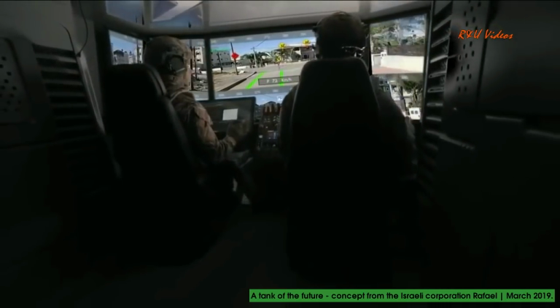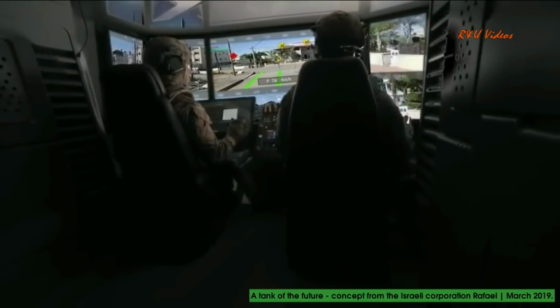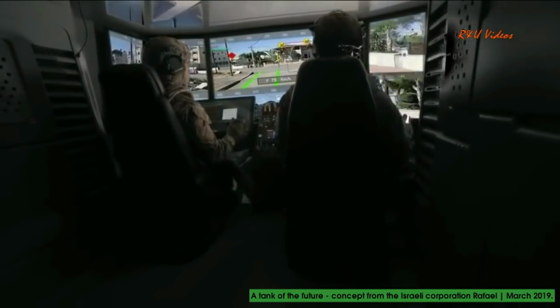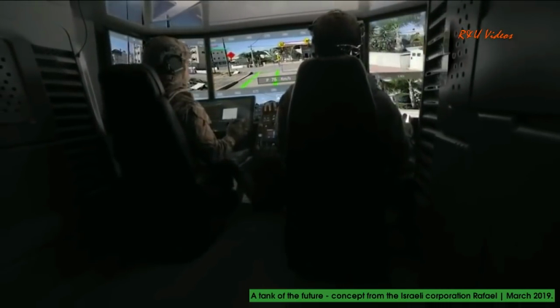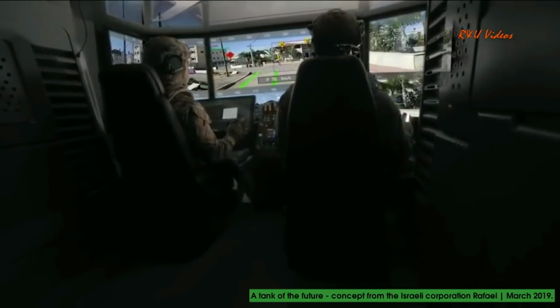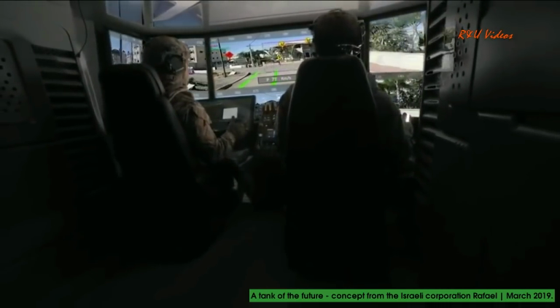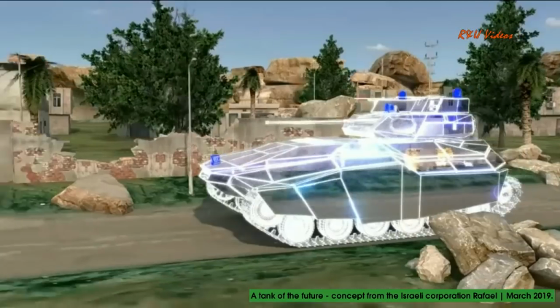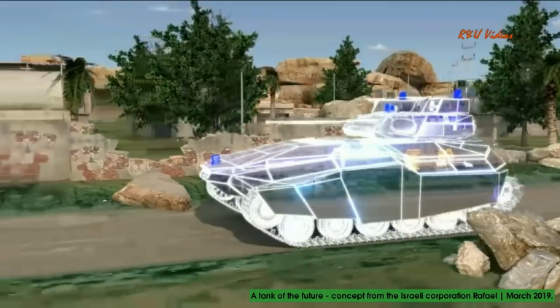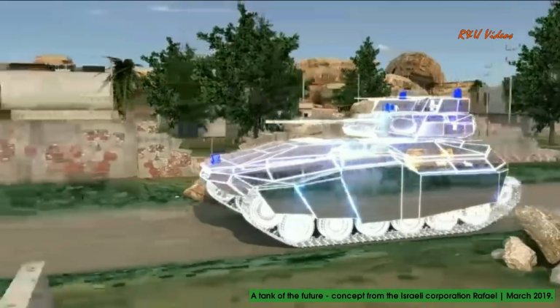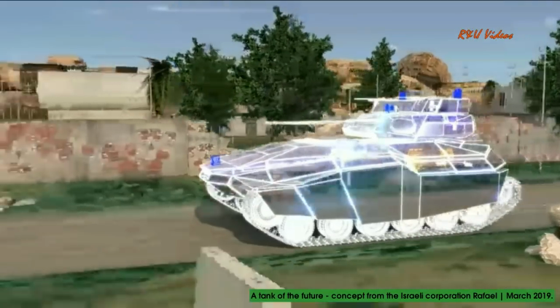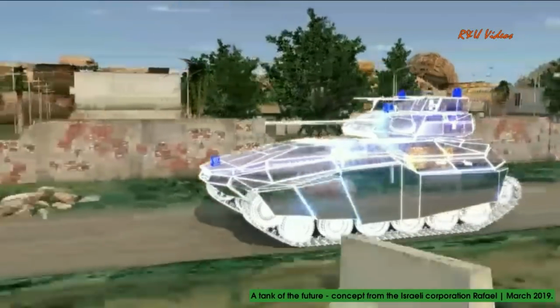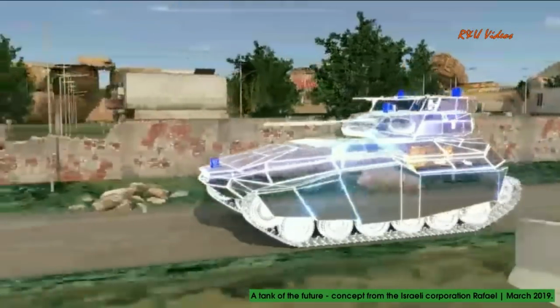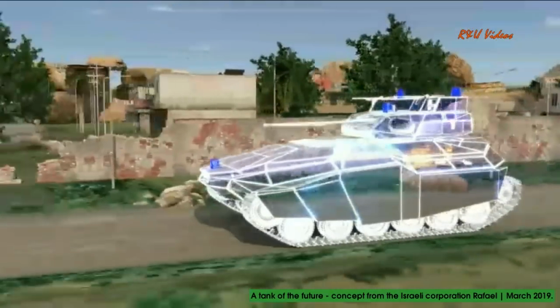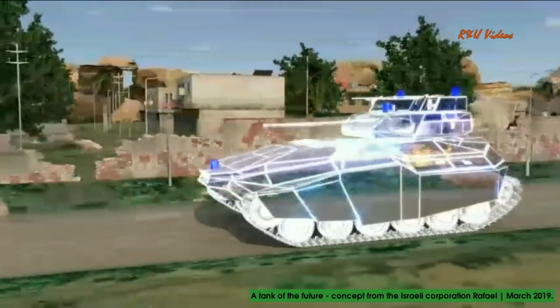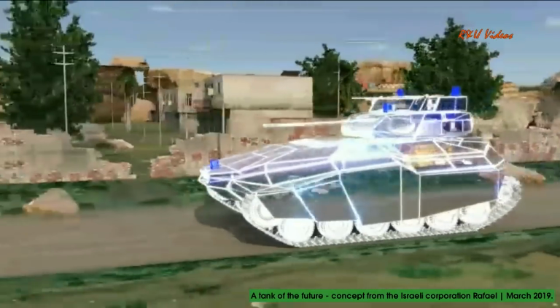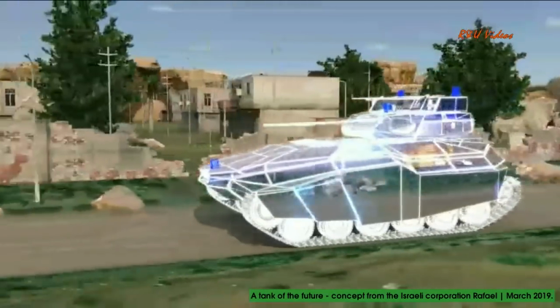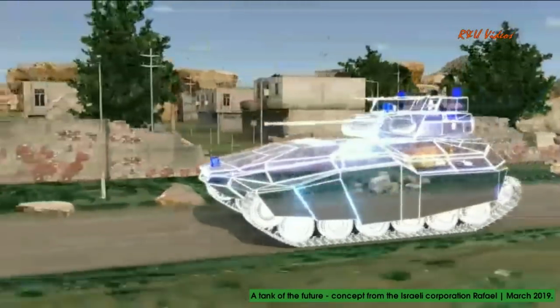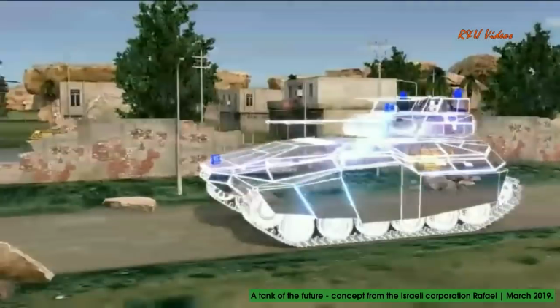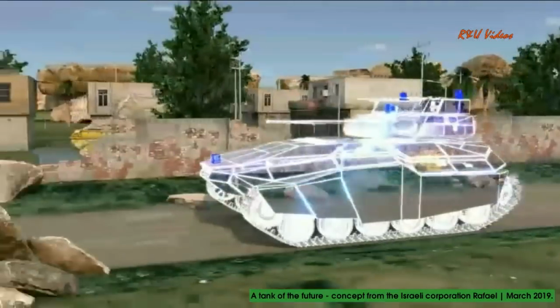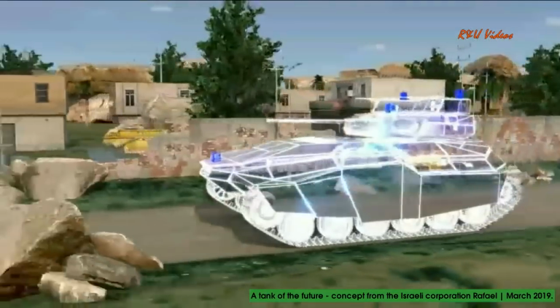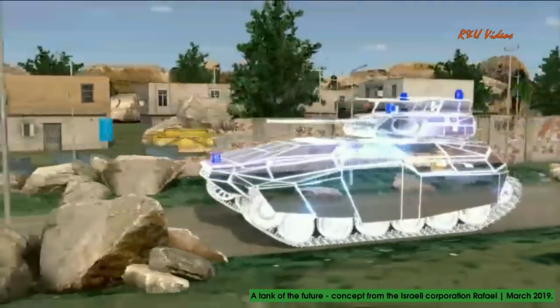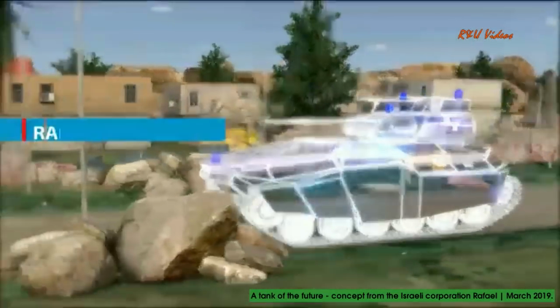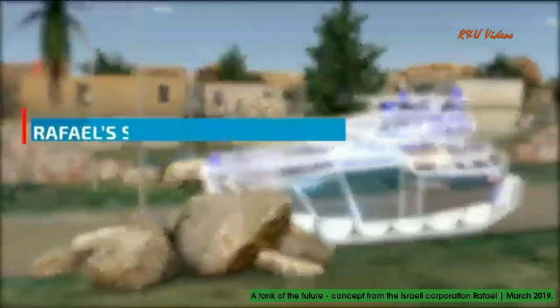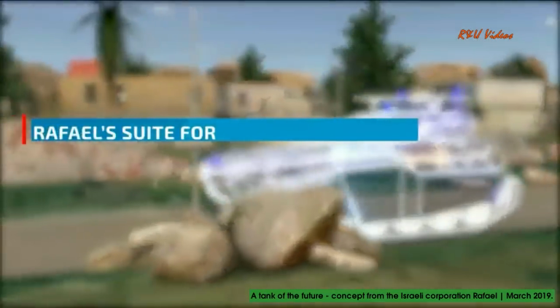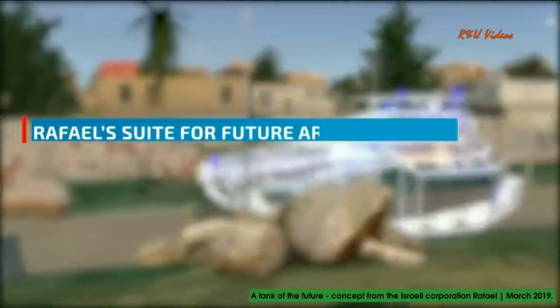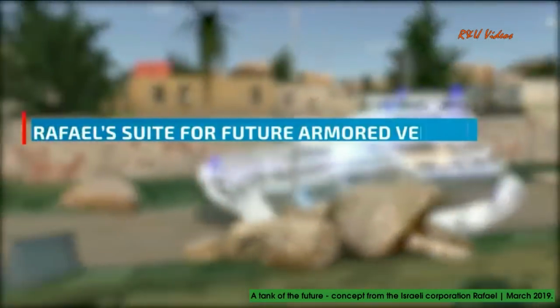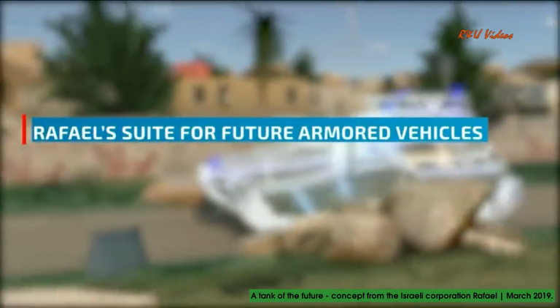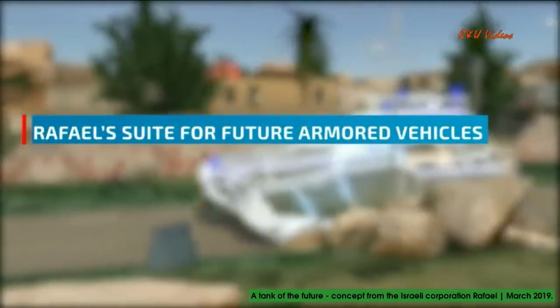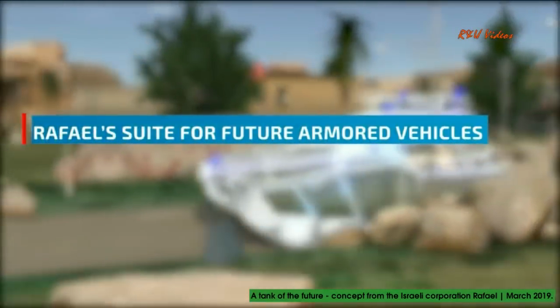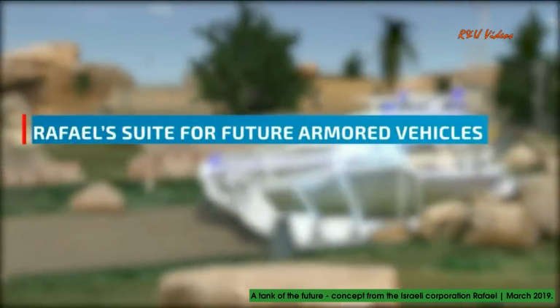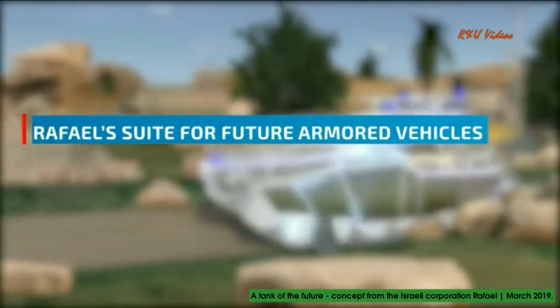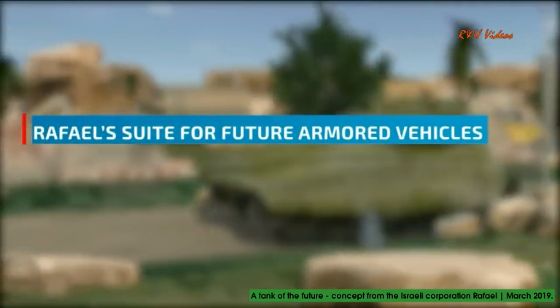Exactly for that reason, we developed Raphael's suite for future armored vehicles.